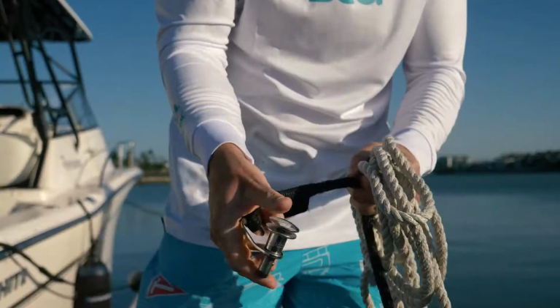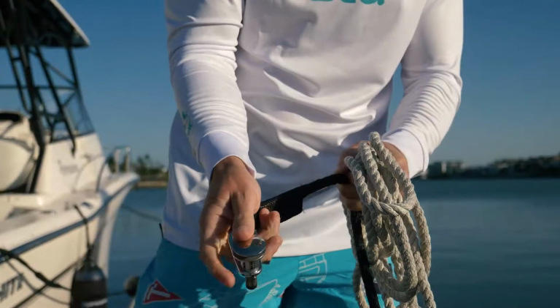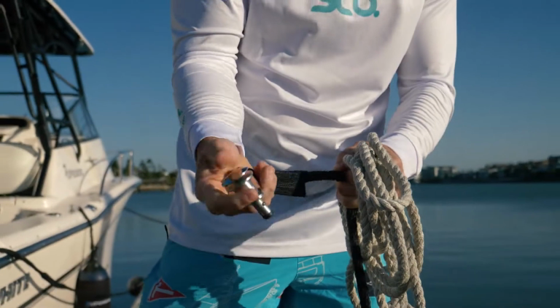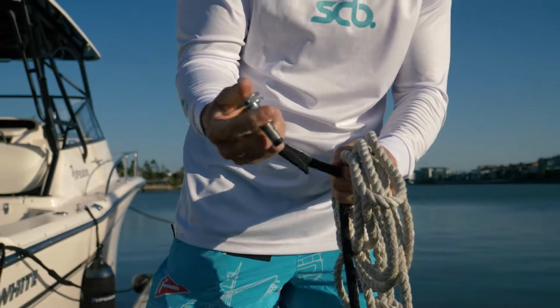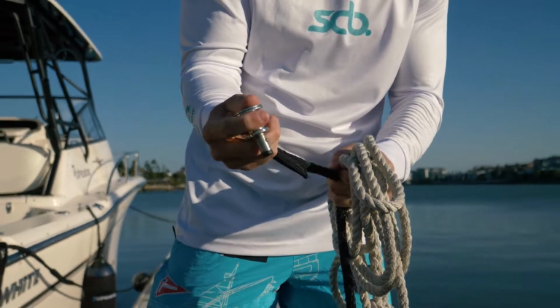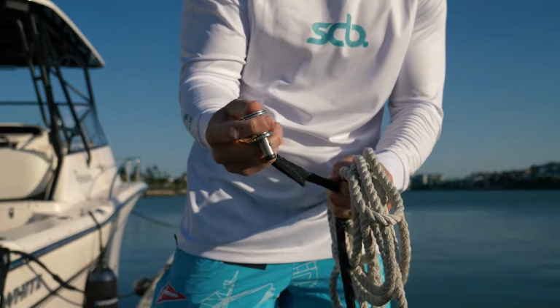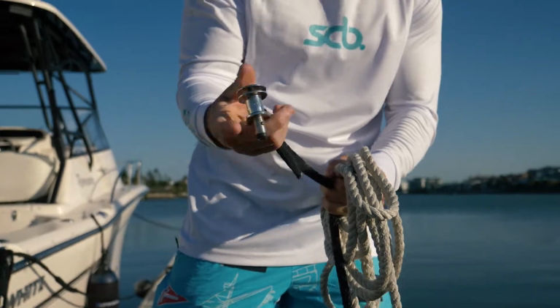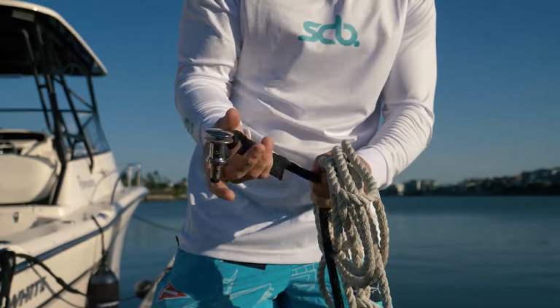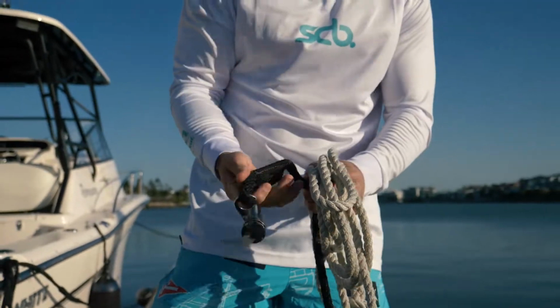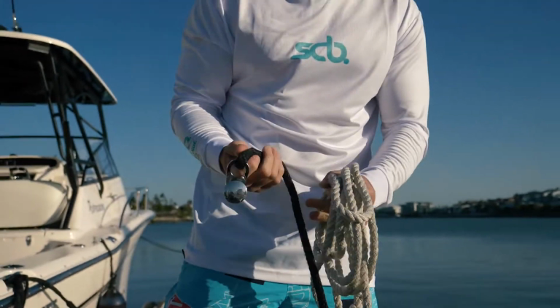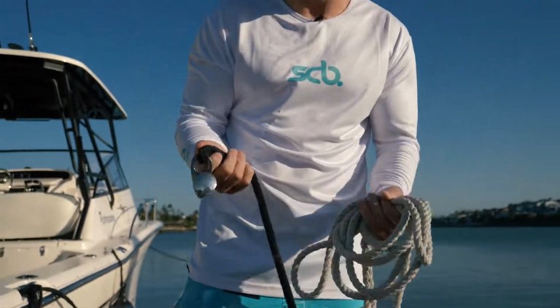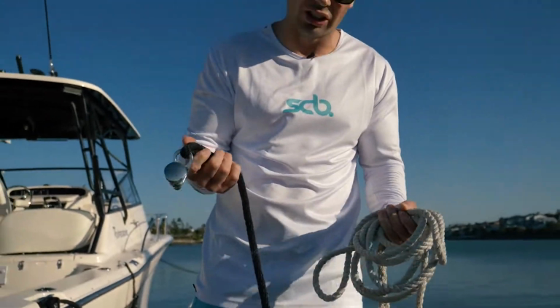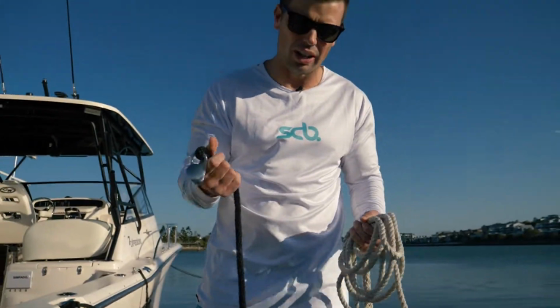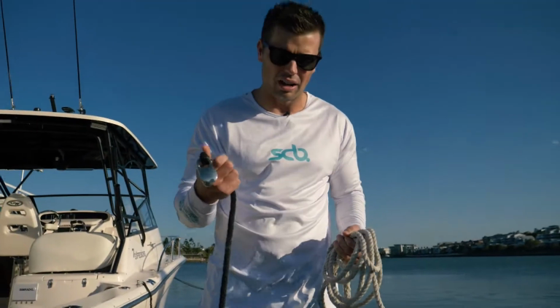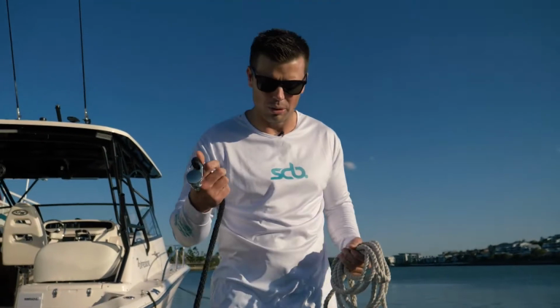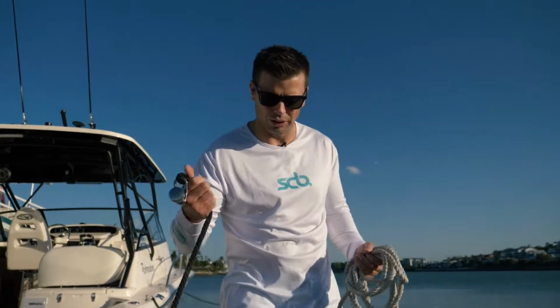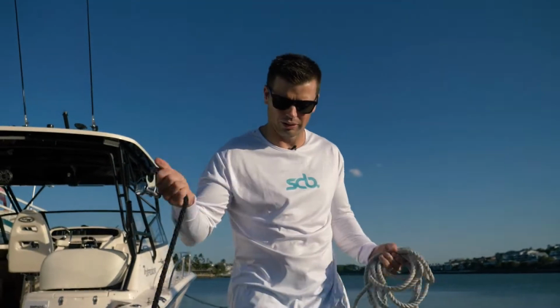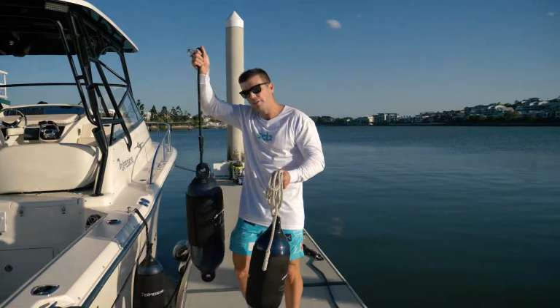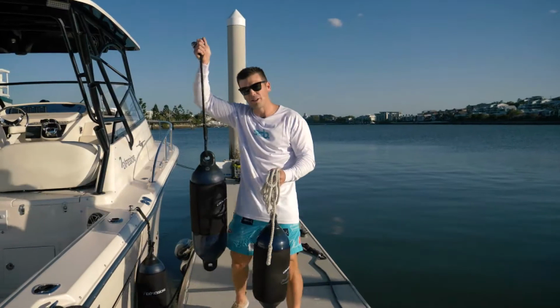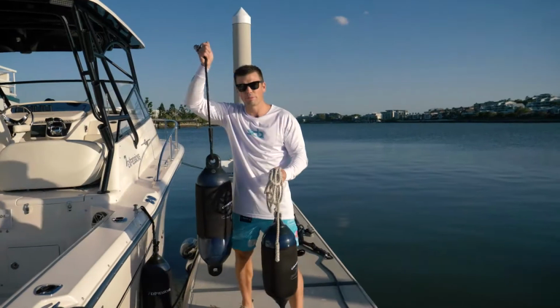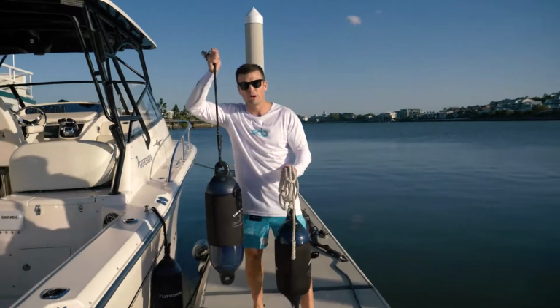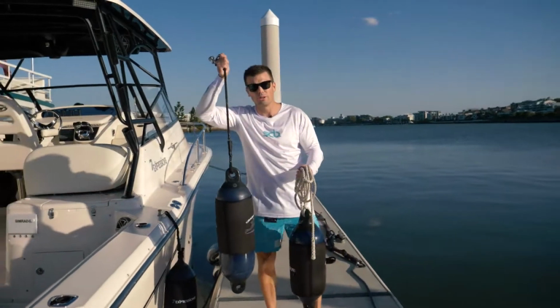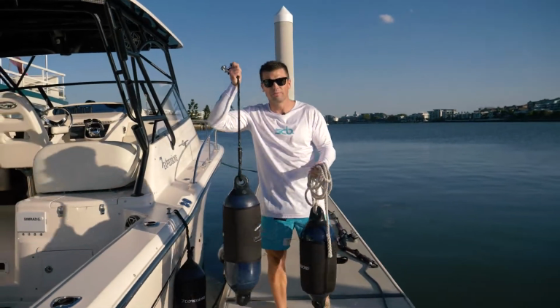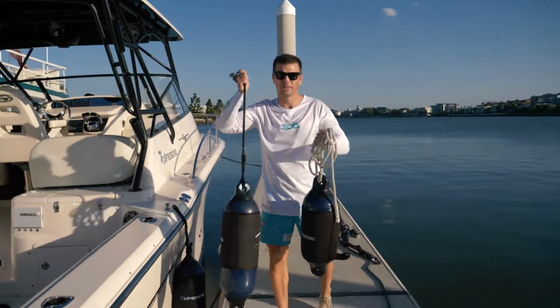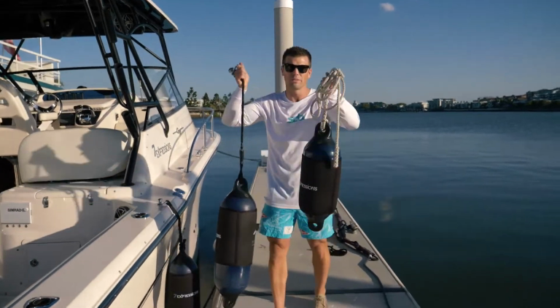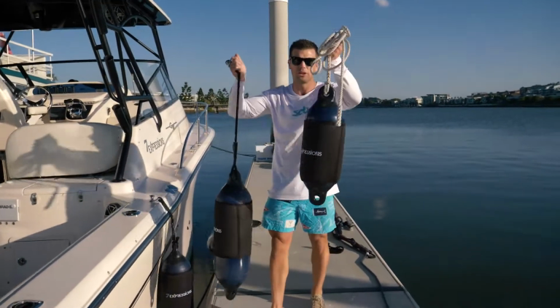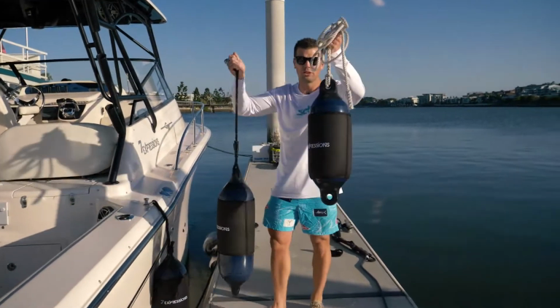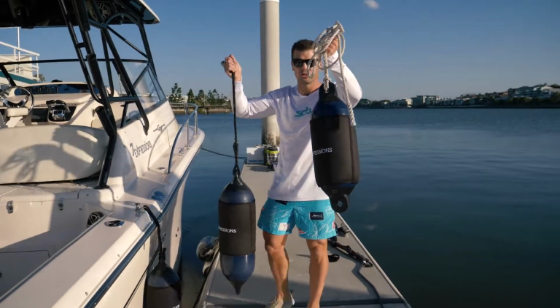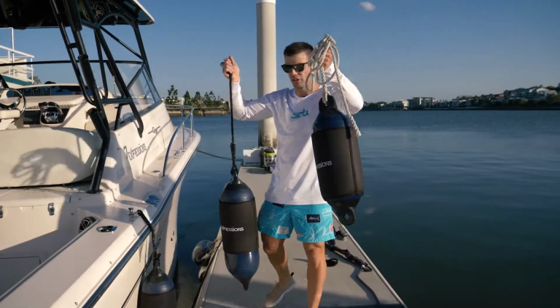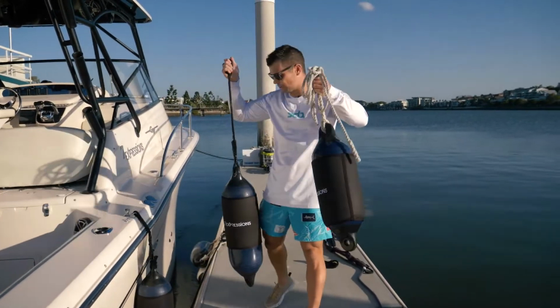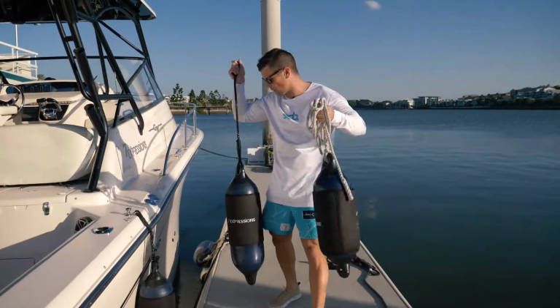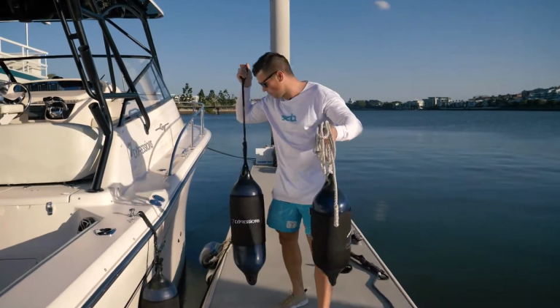One click, click out. Let's show you how it works — Fender Pro versus traditional rope.